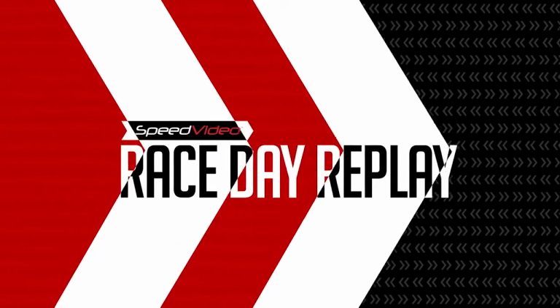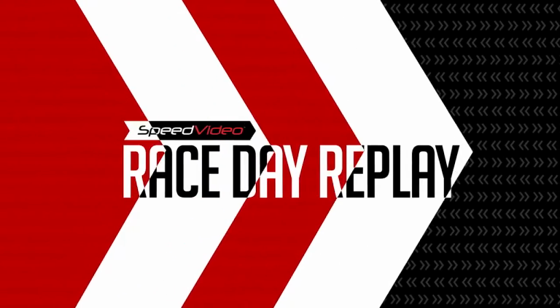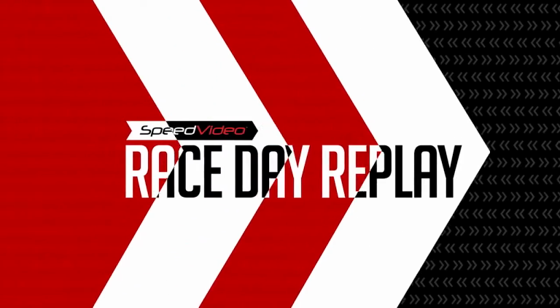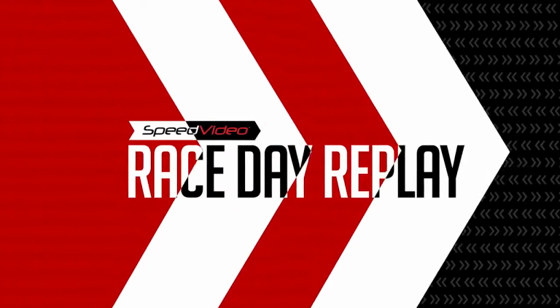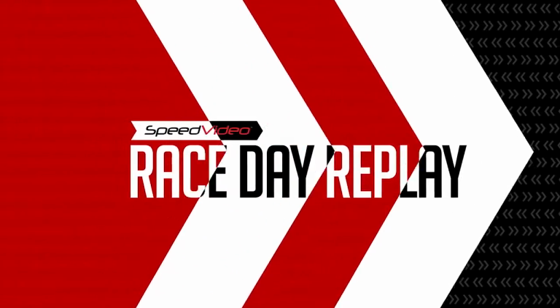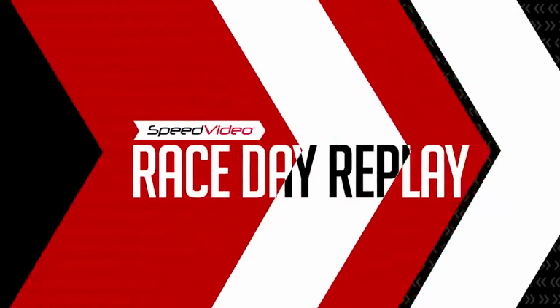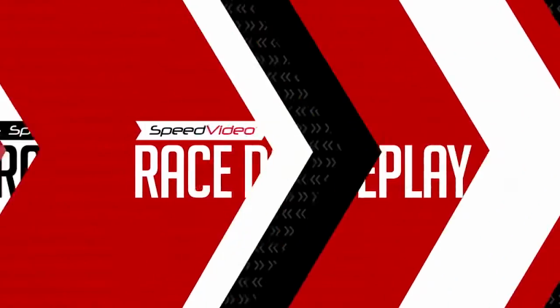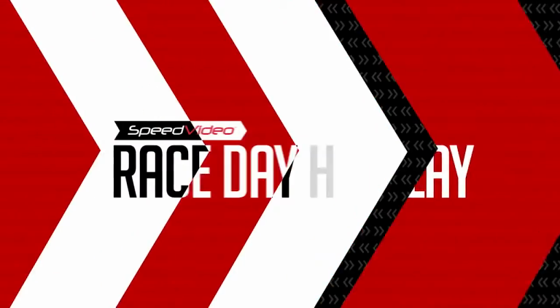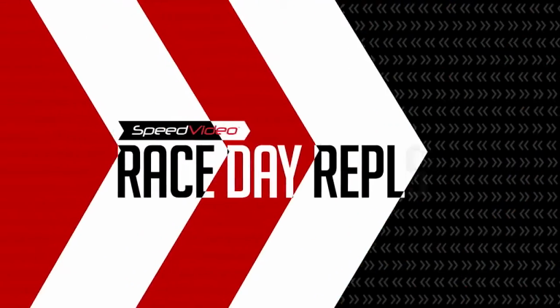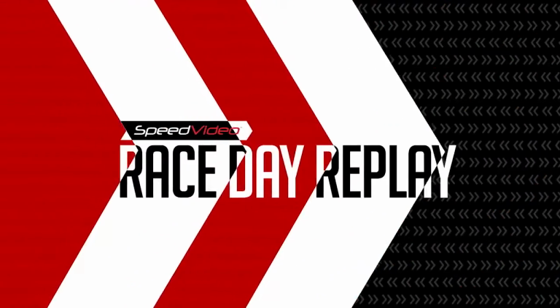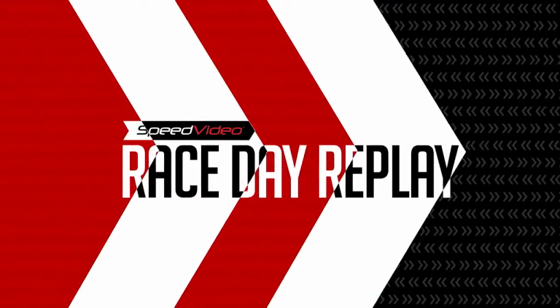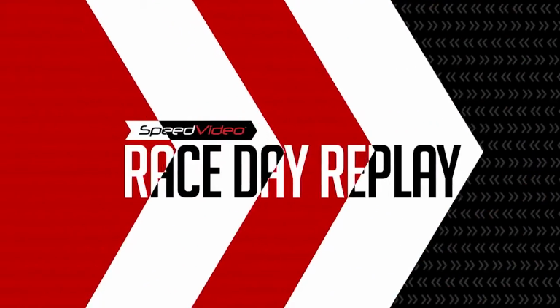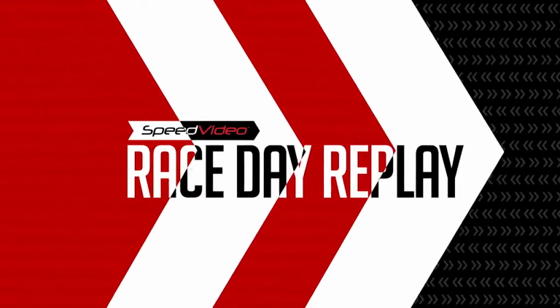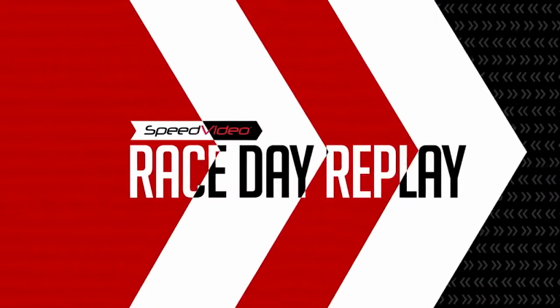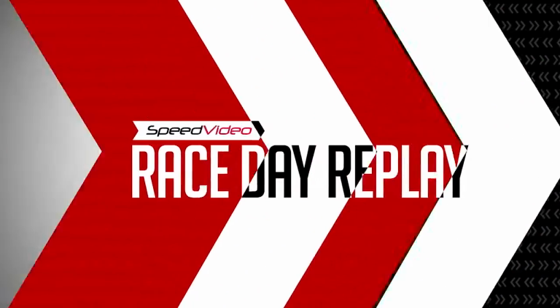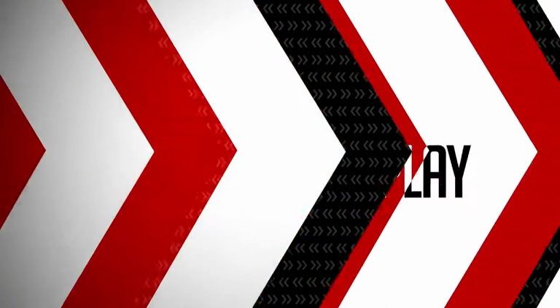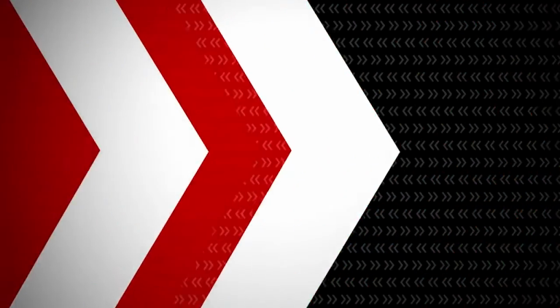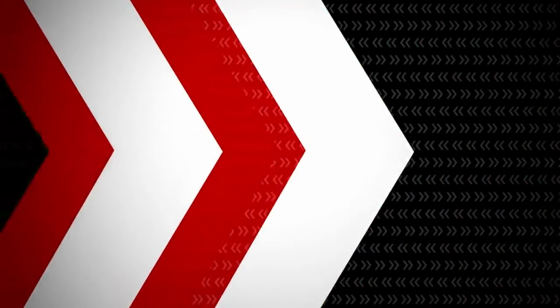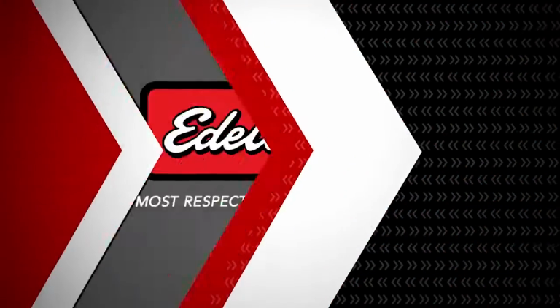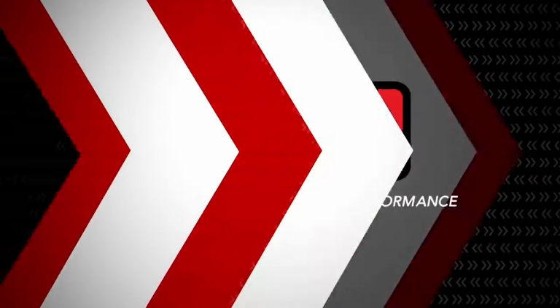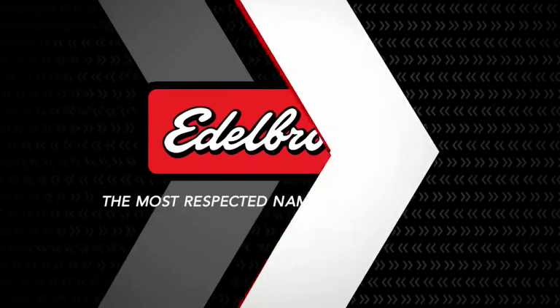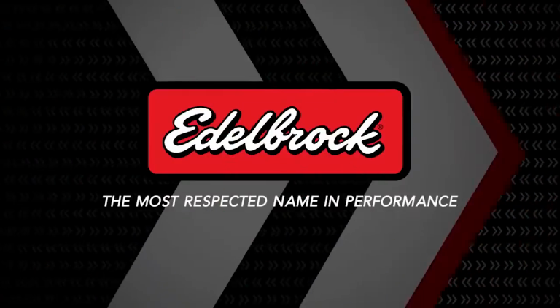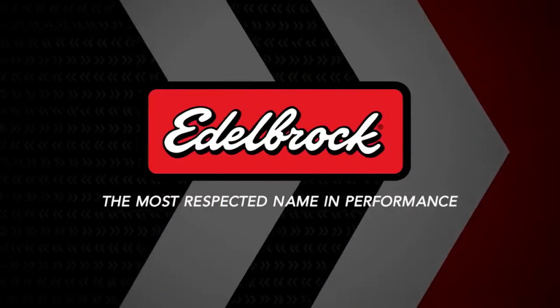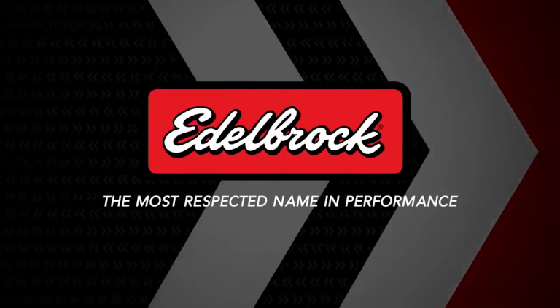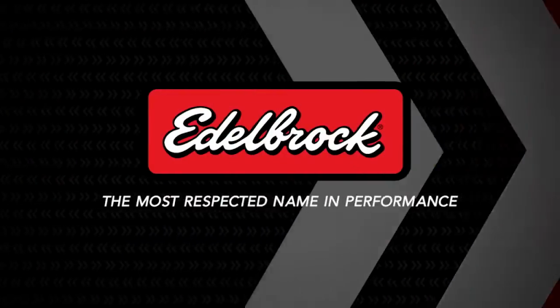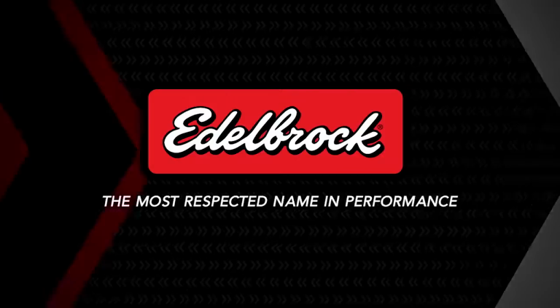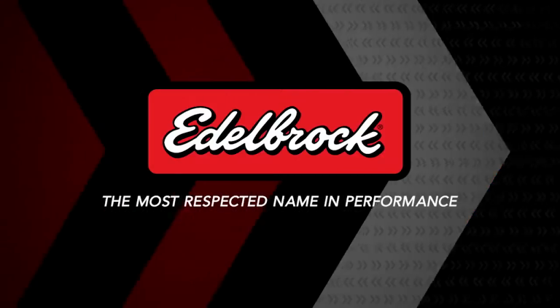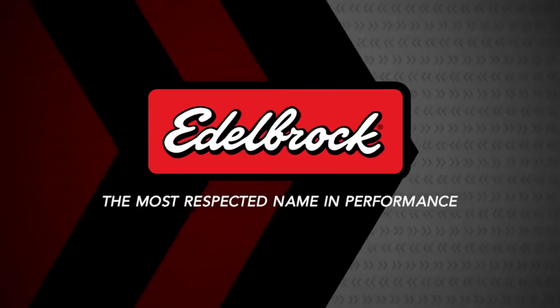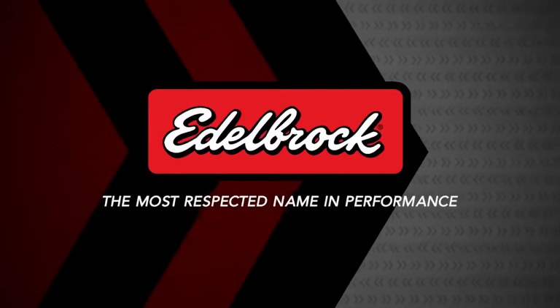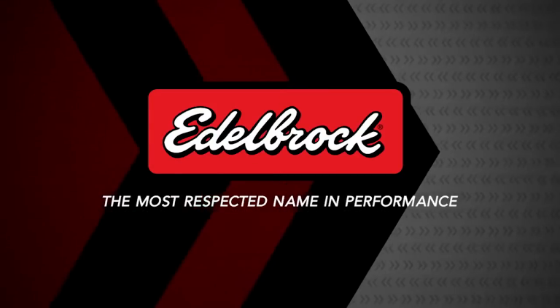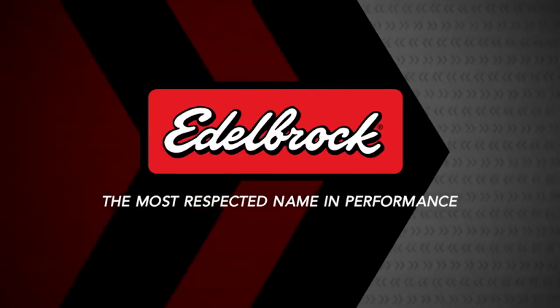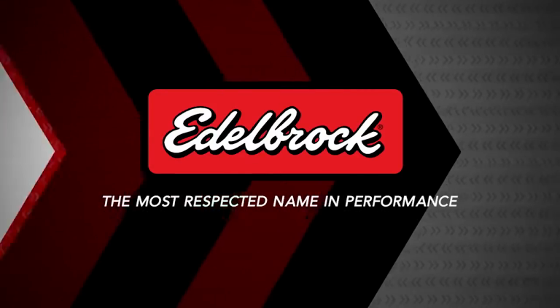This race day replay is brought to you by Ed O'Brock, the most respected name in performance.